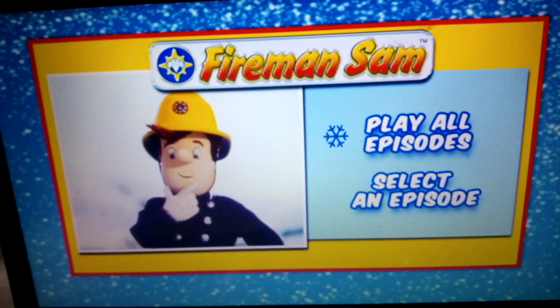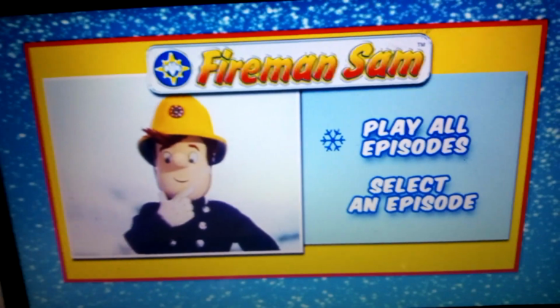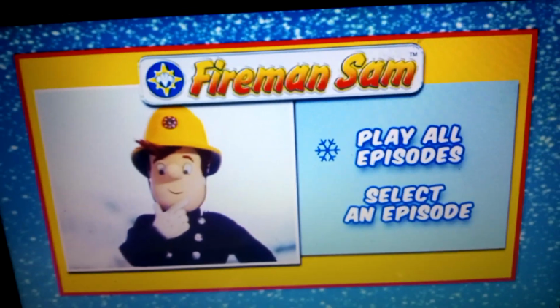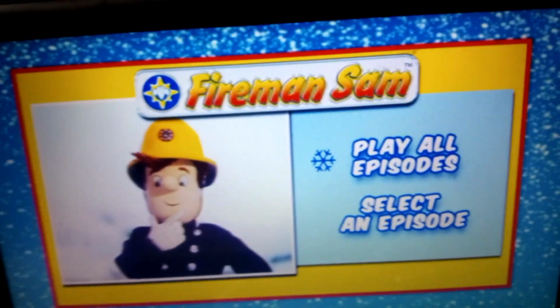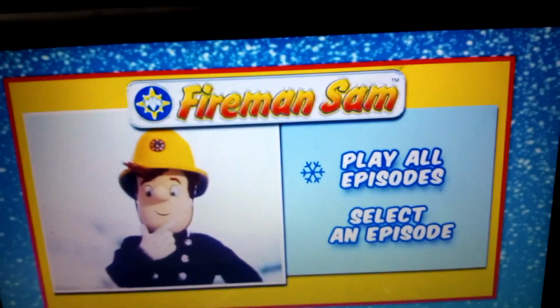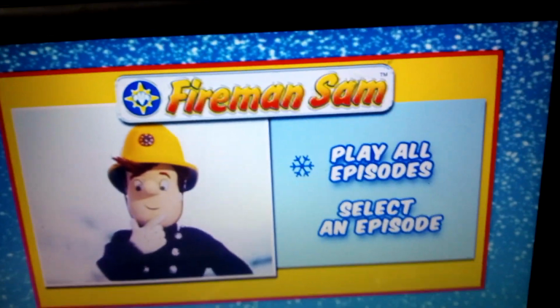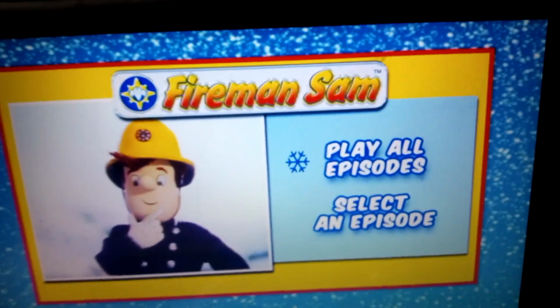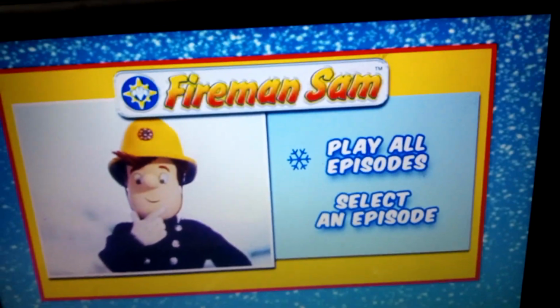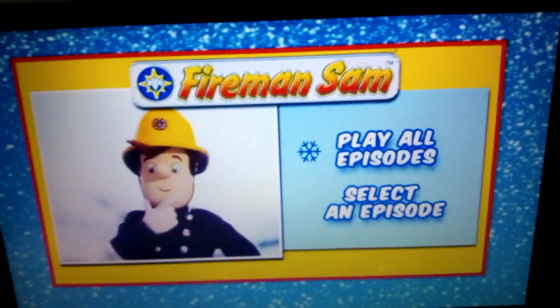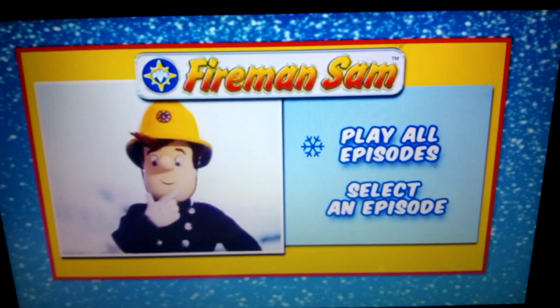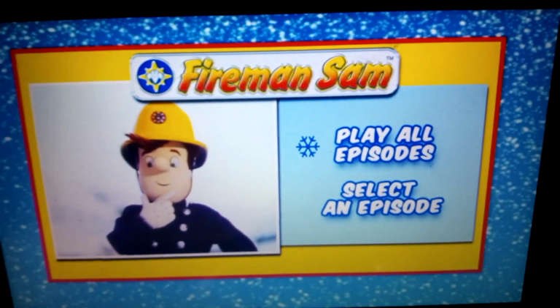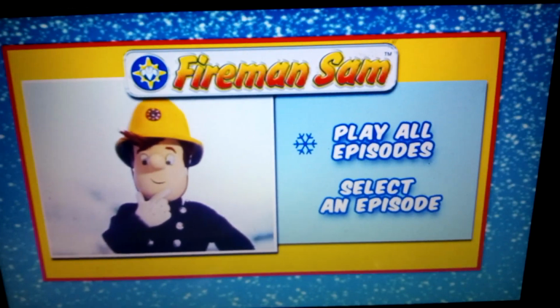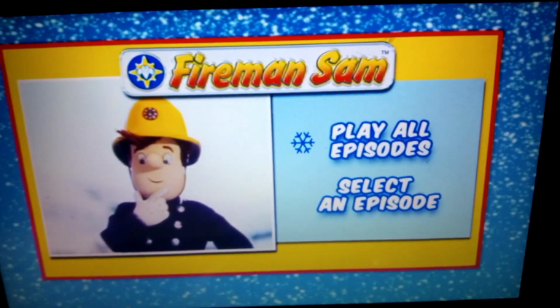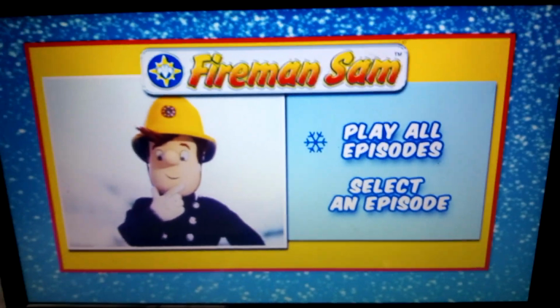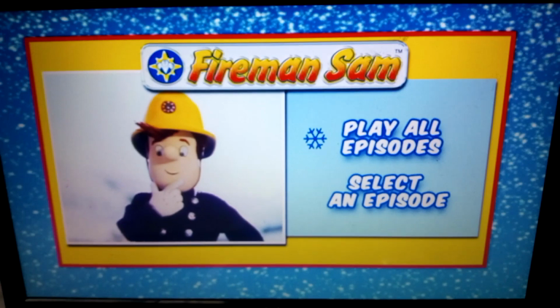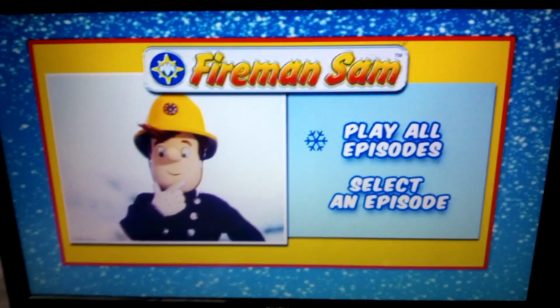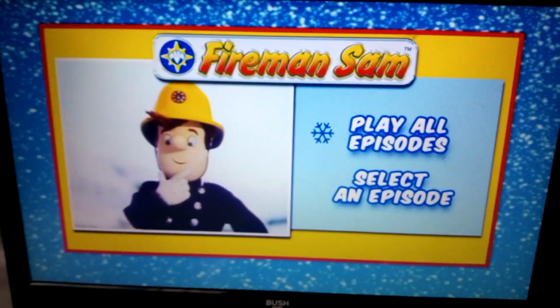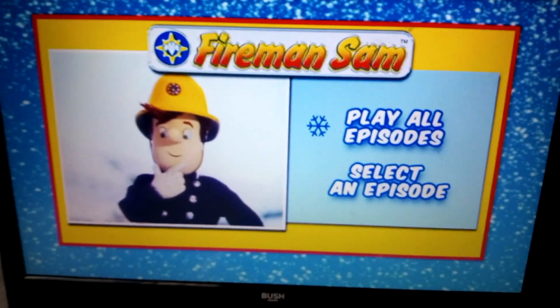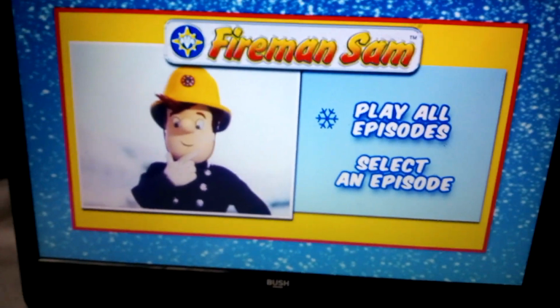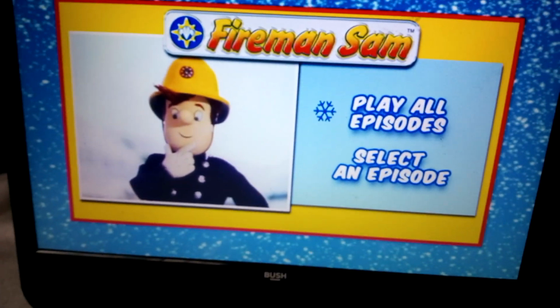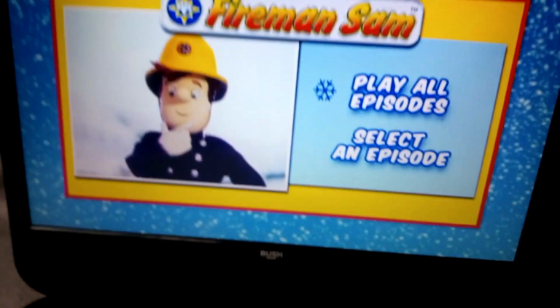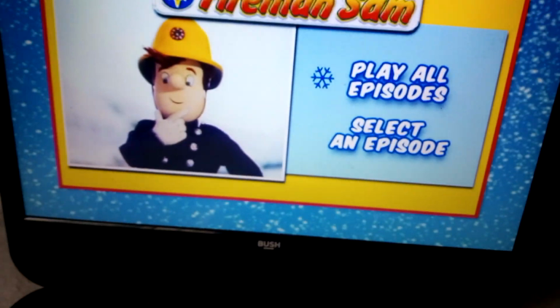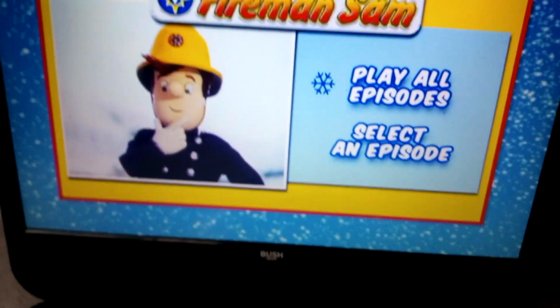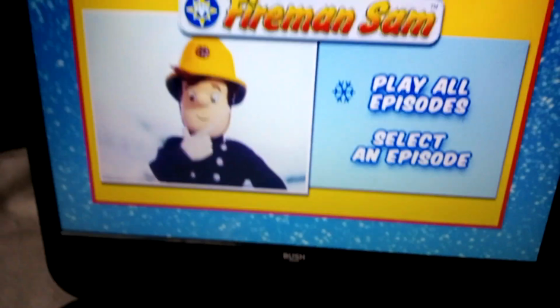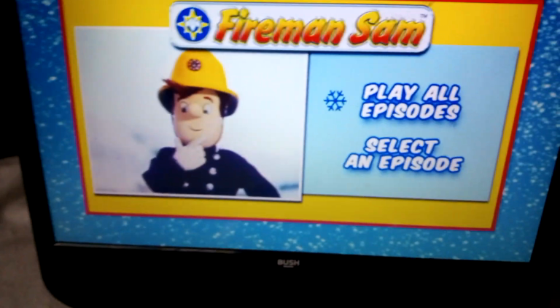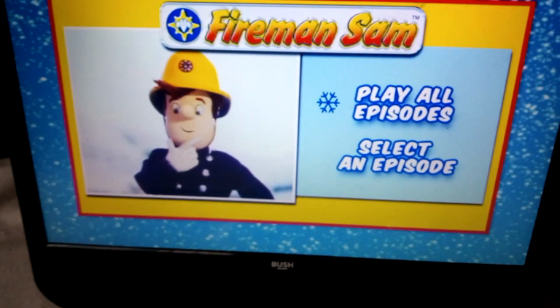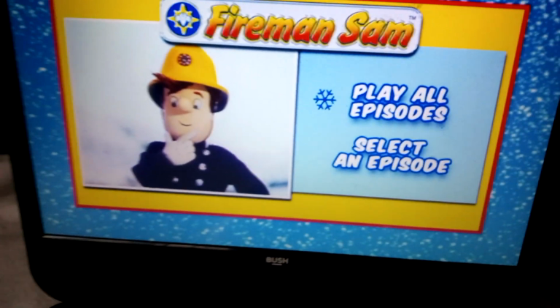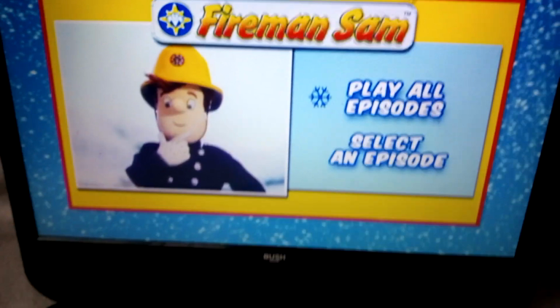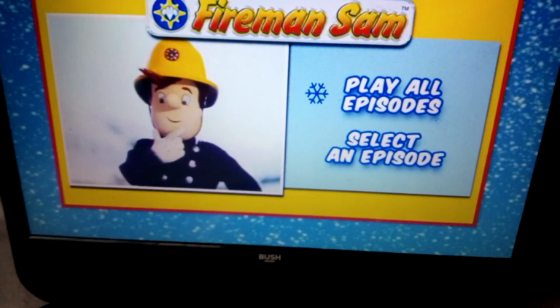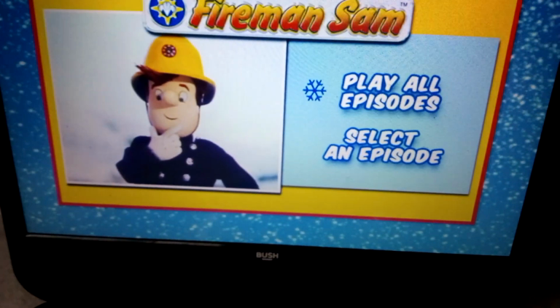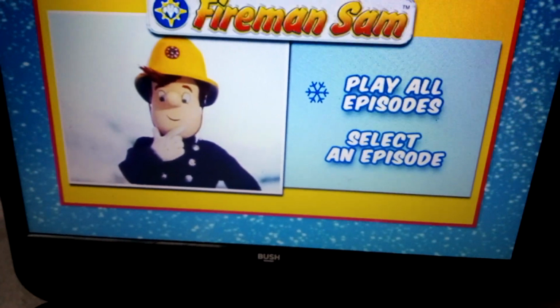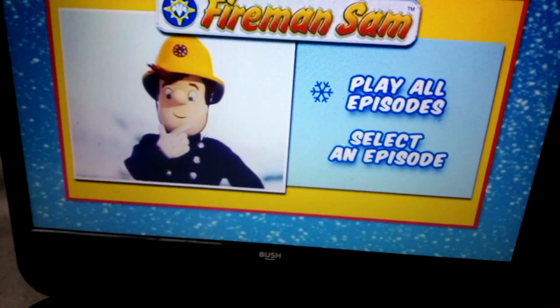Welcome to another video. Today I'm doing a DVD menu walkthrough for Fireman Sam Snow Business.